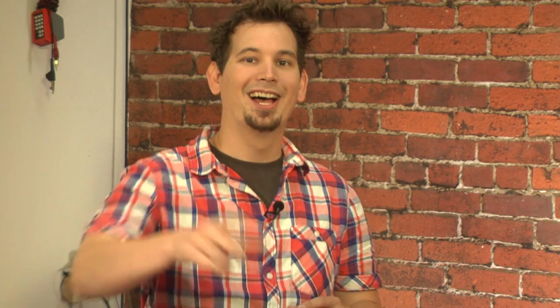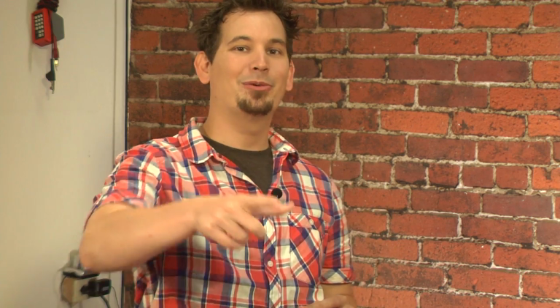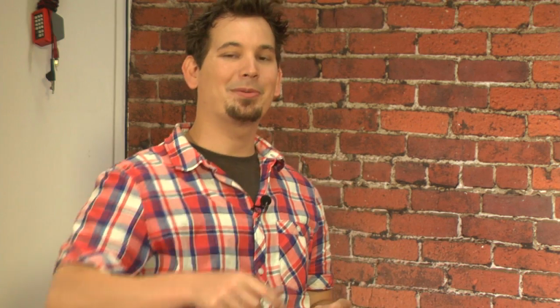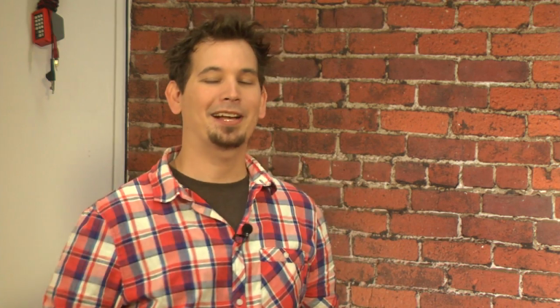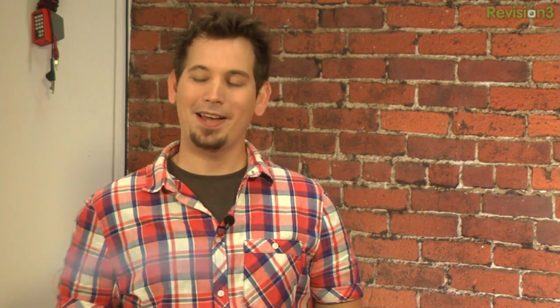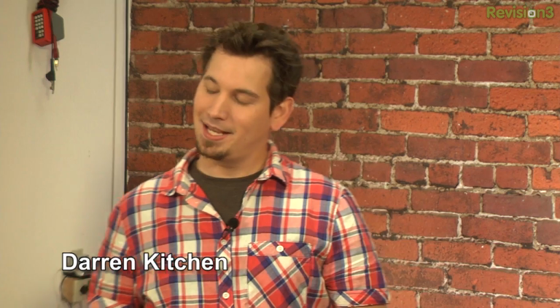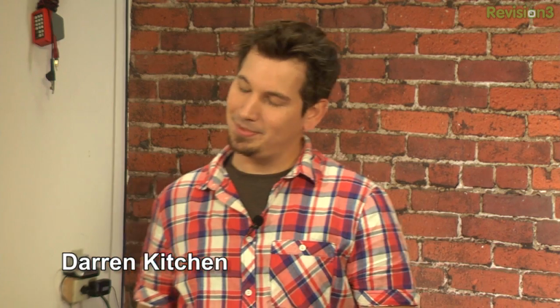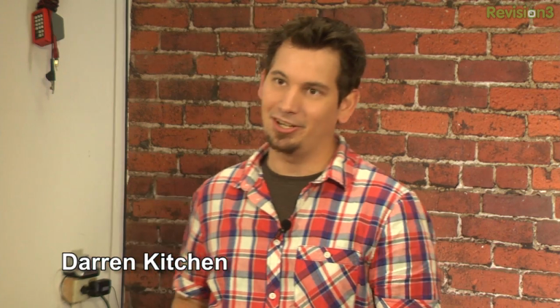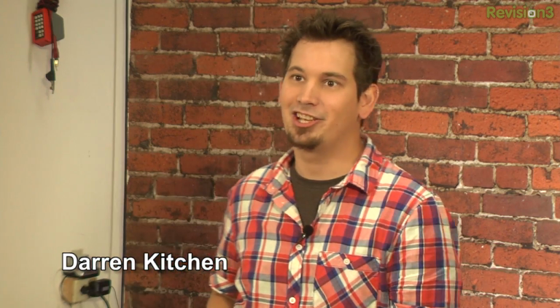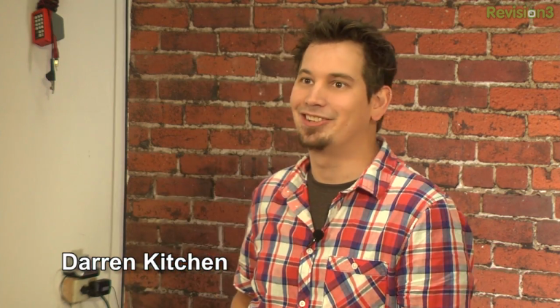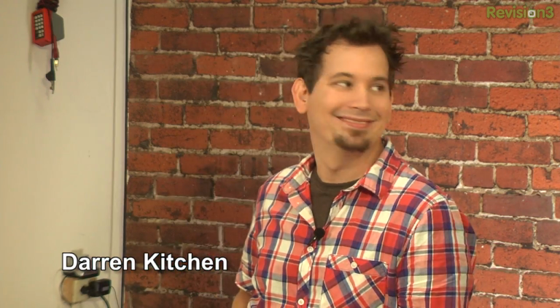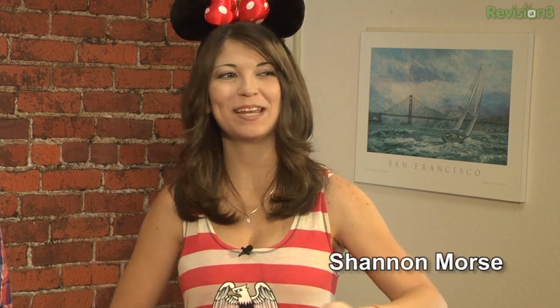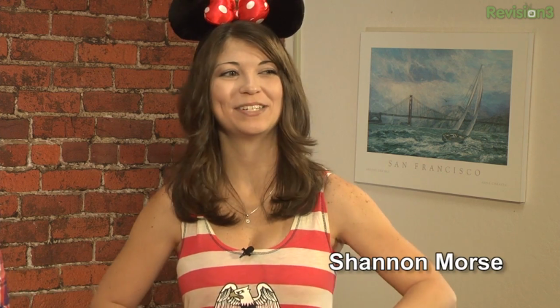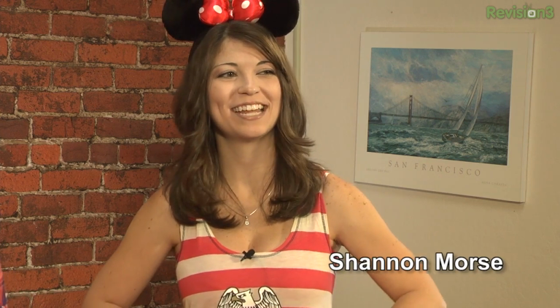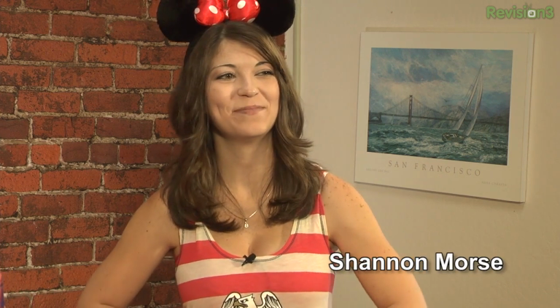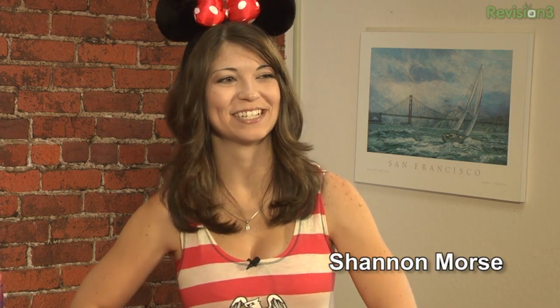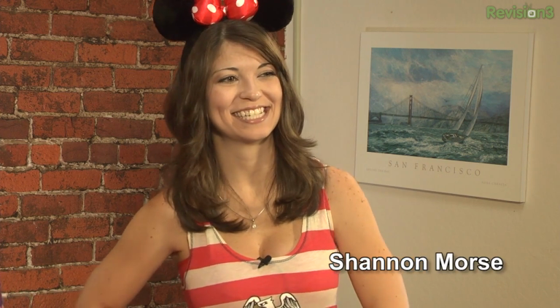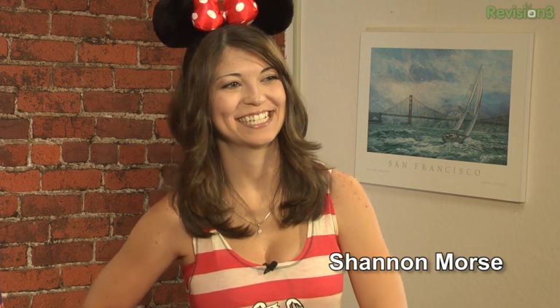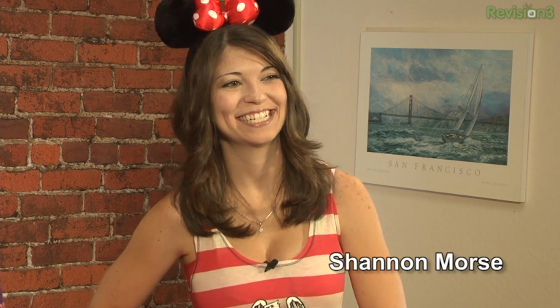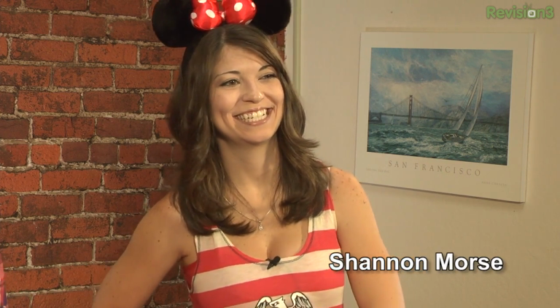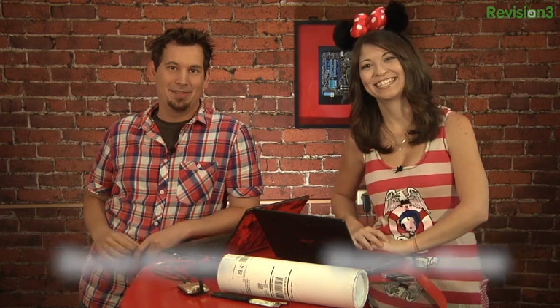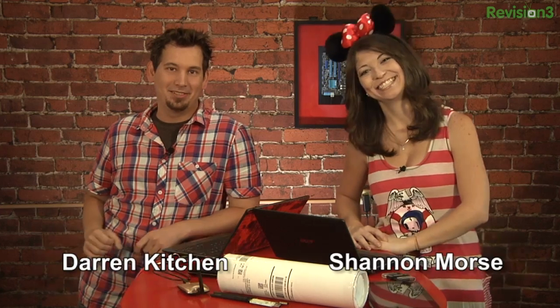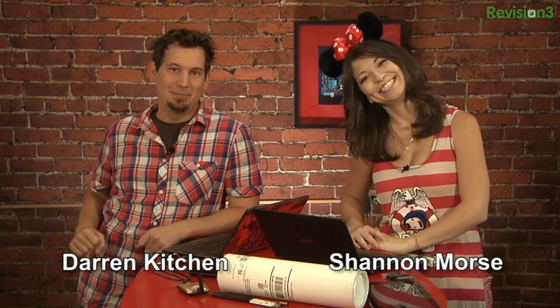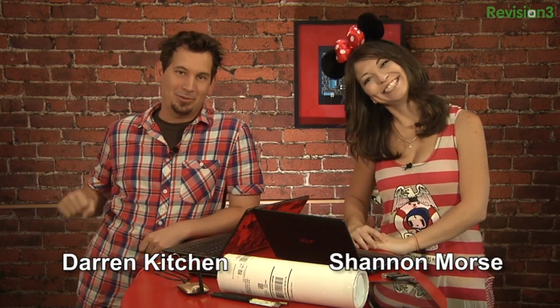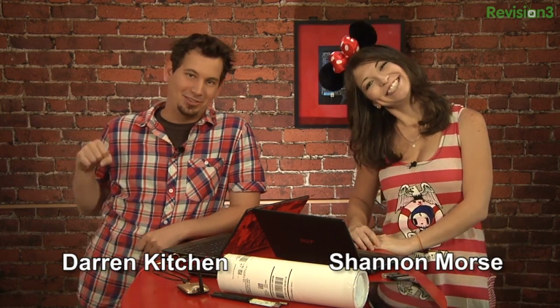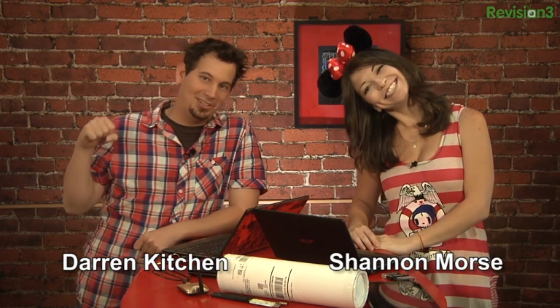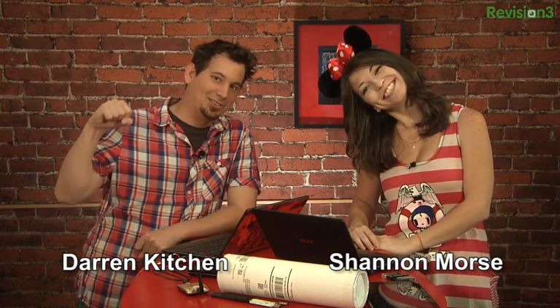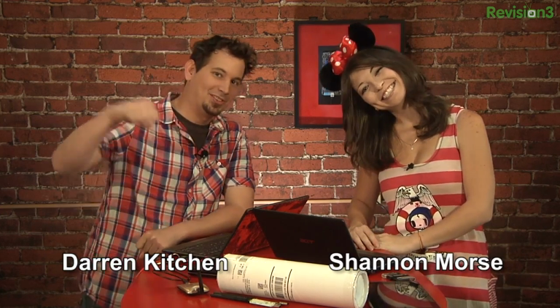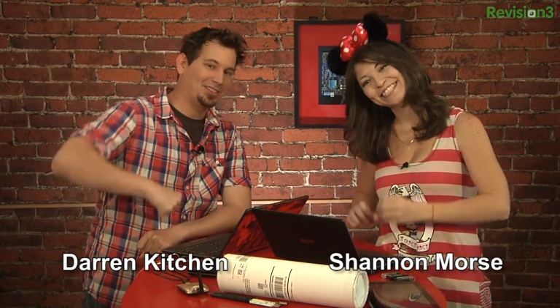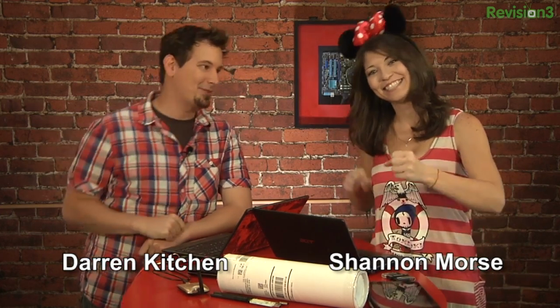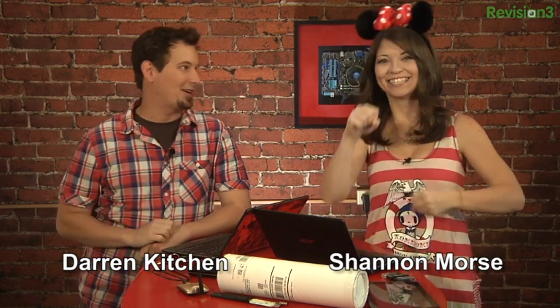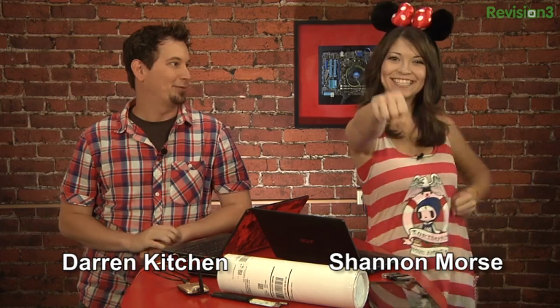Hello, welcome to Hack 5. My name is Darren Kitchen. My name is Shannon Morse. And this is the Mouseketeers sound off.